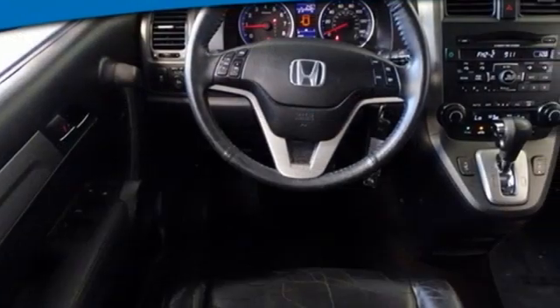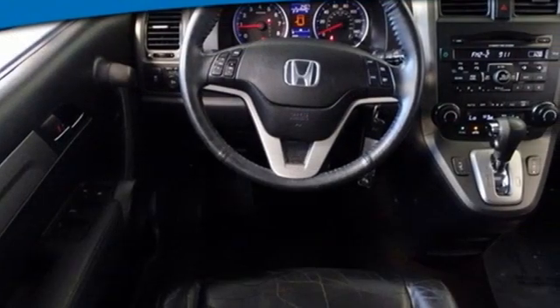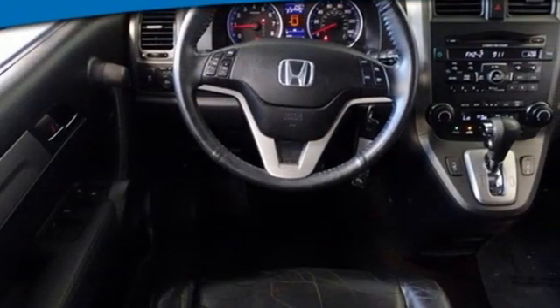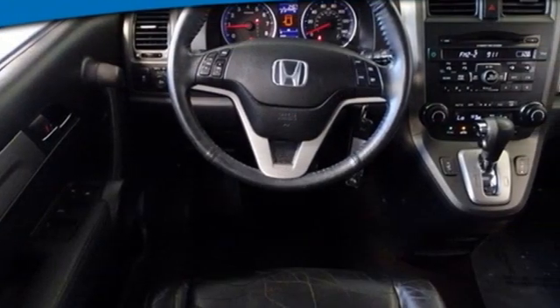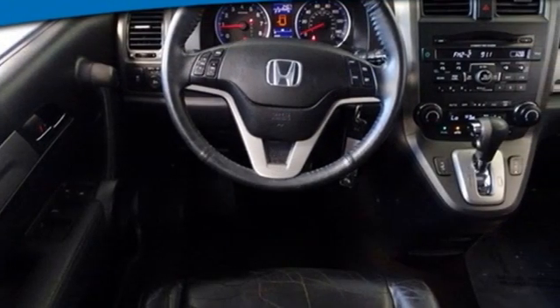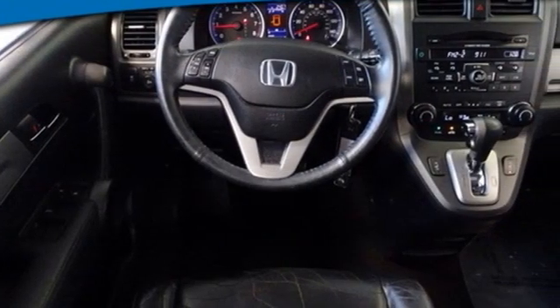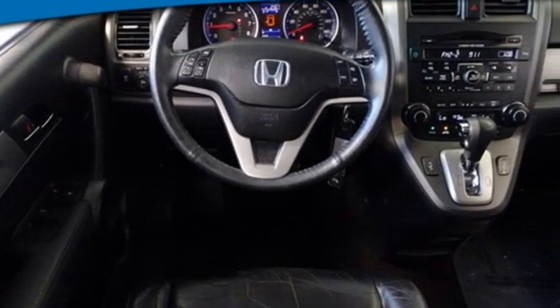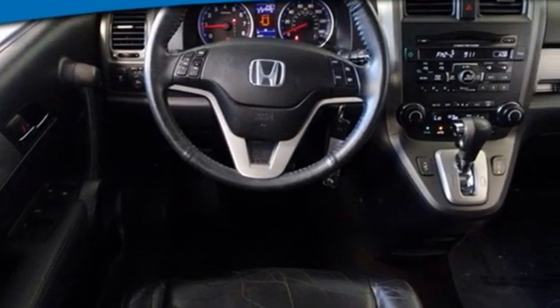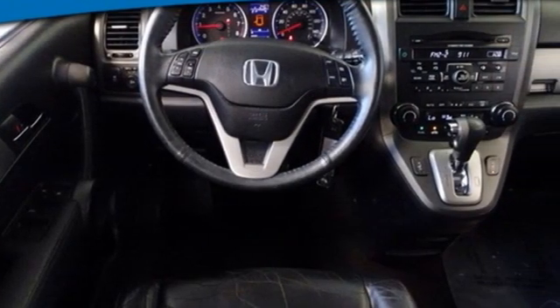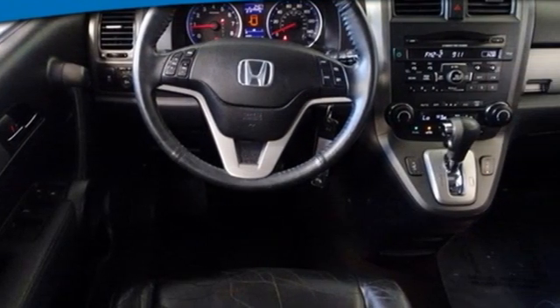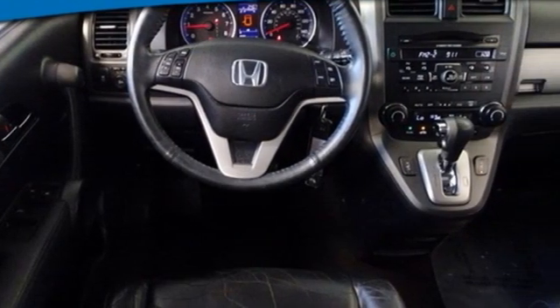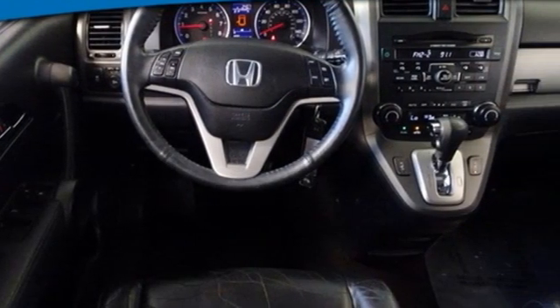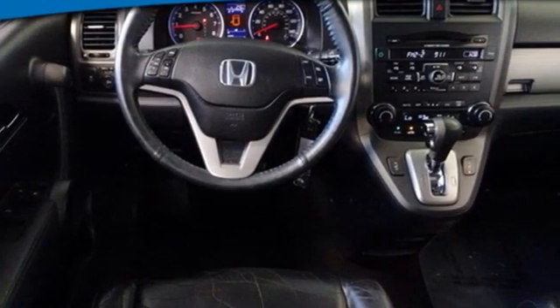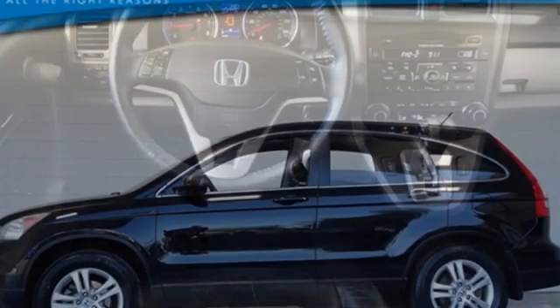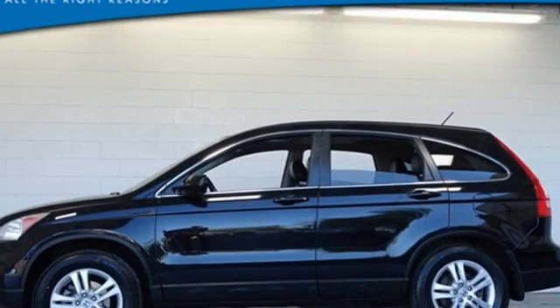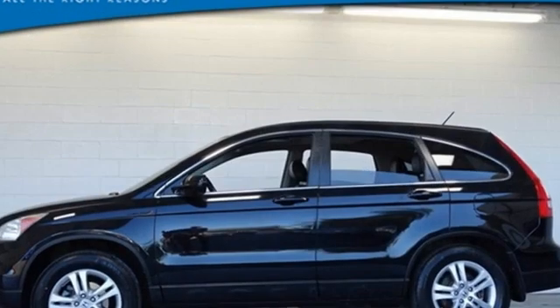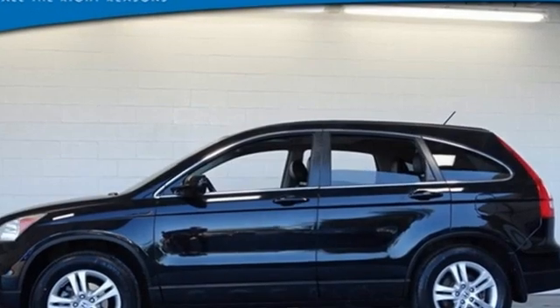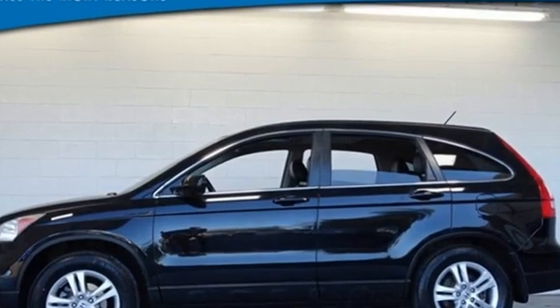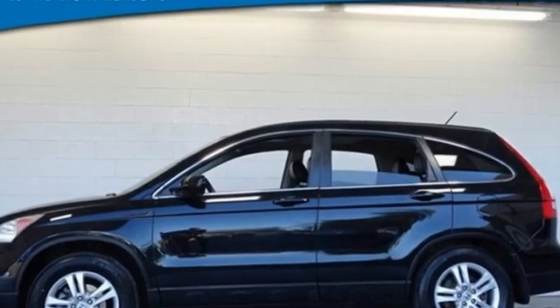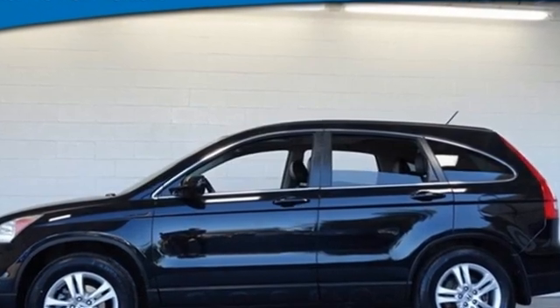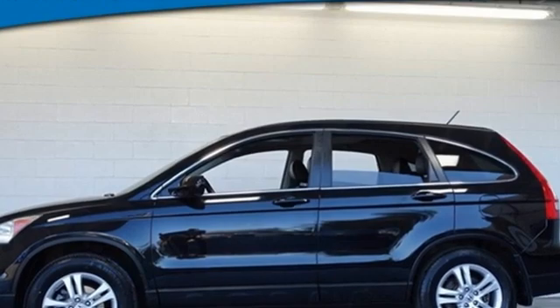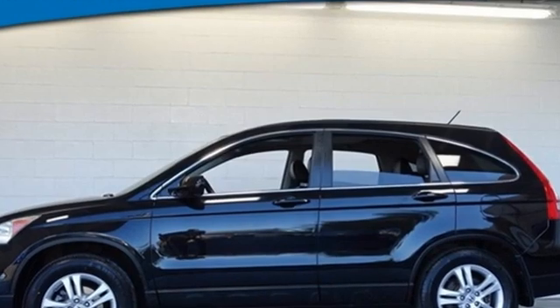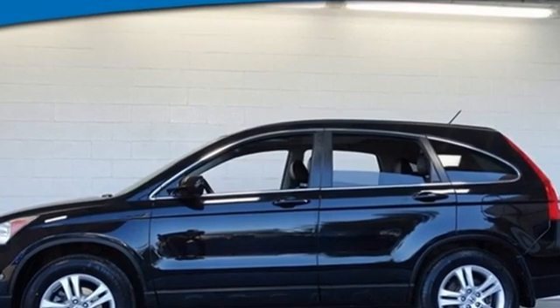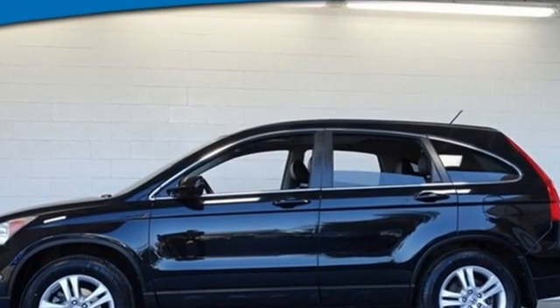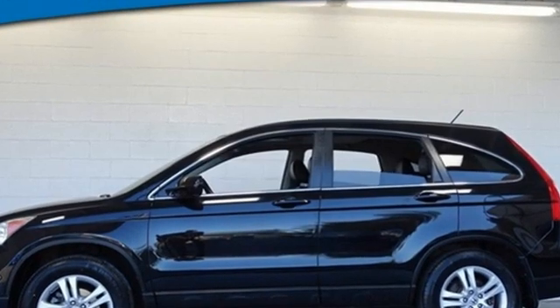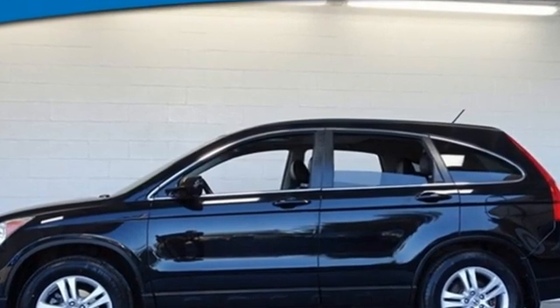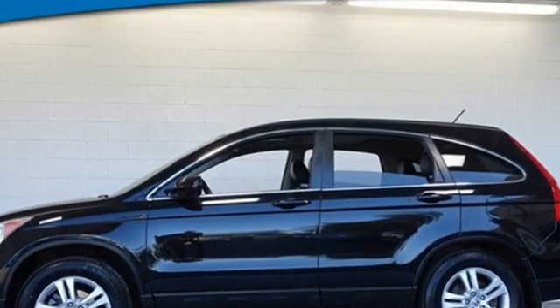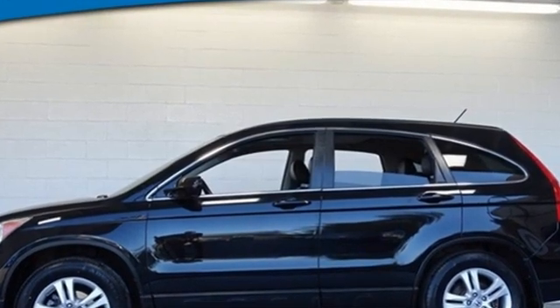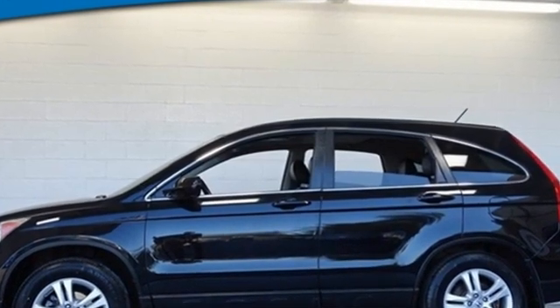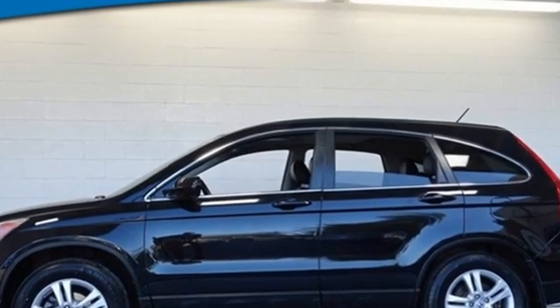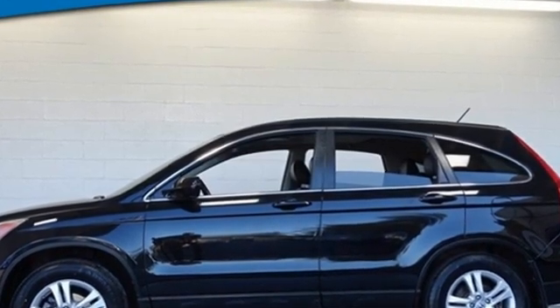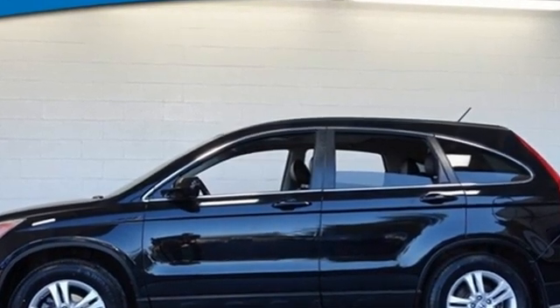They say a journey of 1,000 miles begins with one step. In this case, it begins with a test drive. Start your next adventure today.